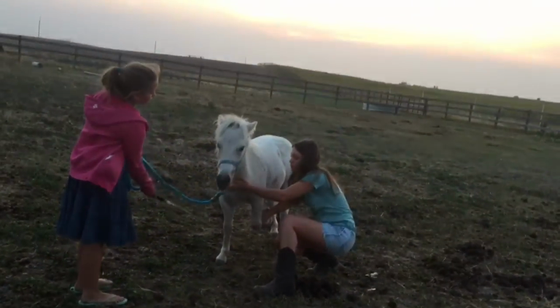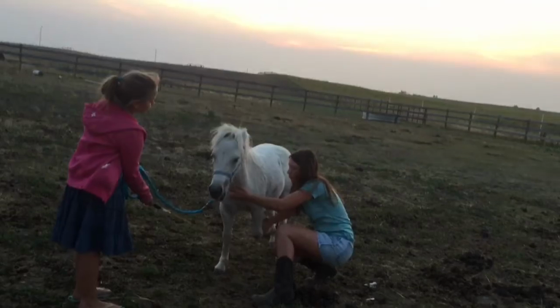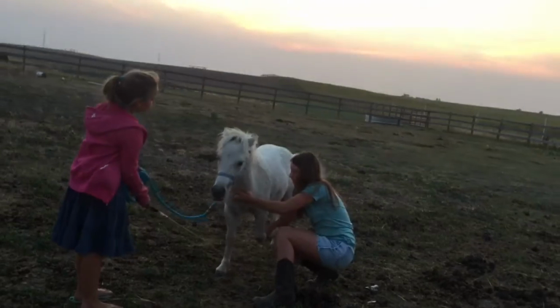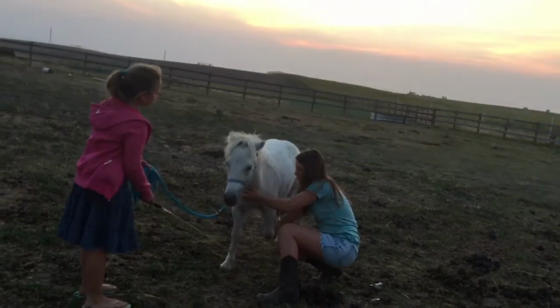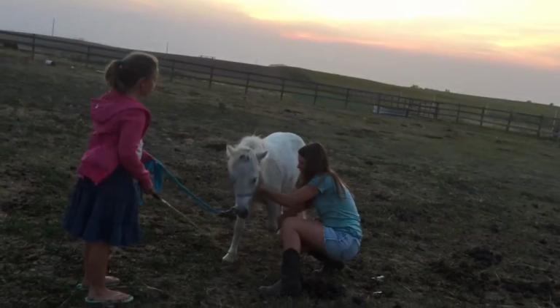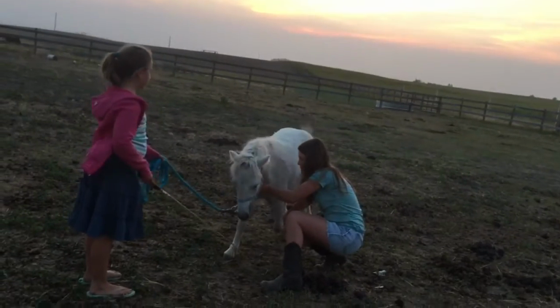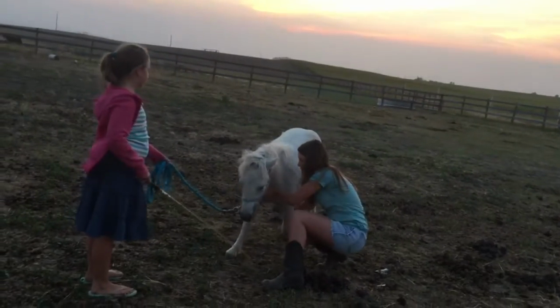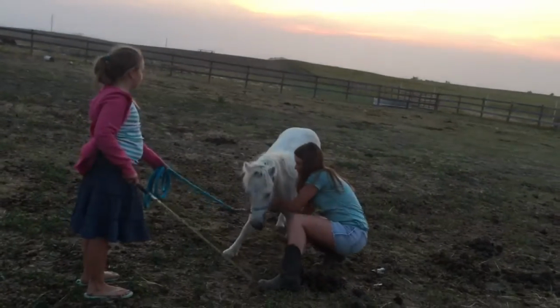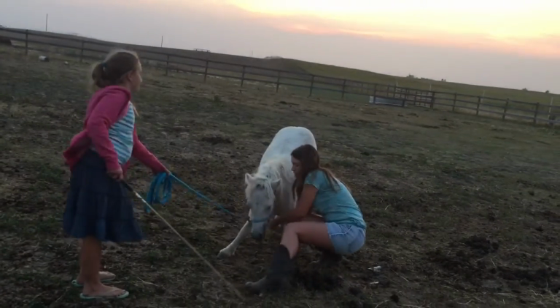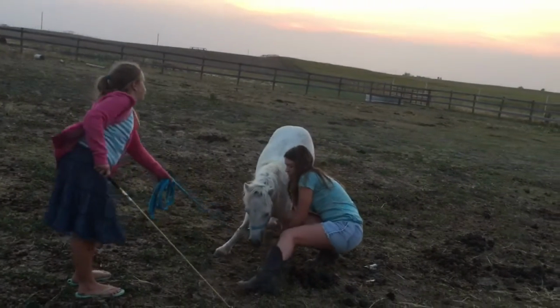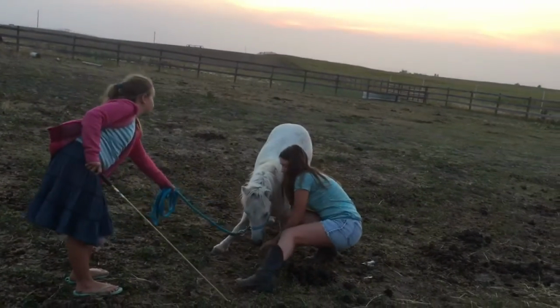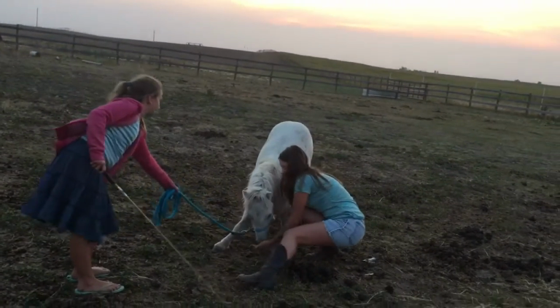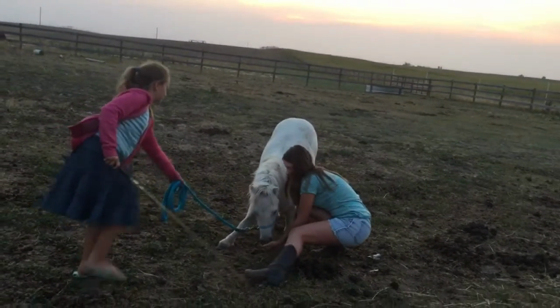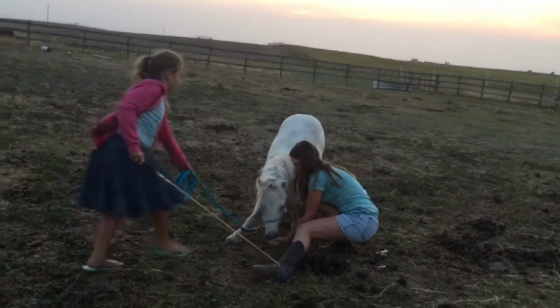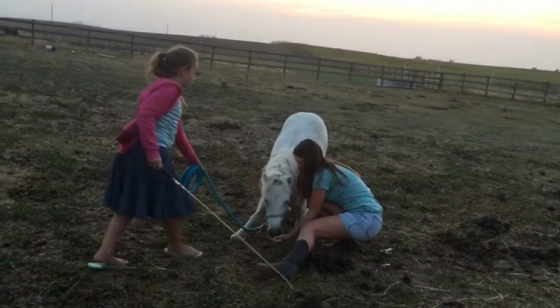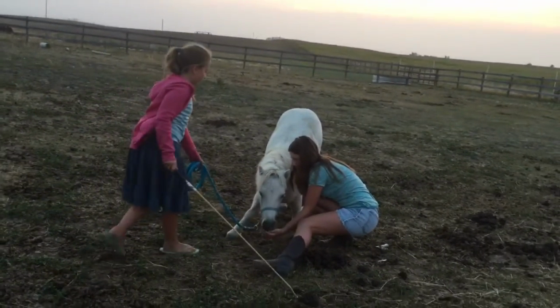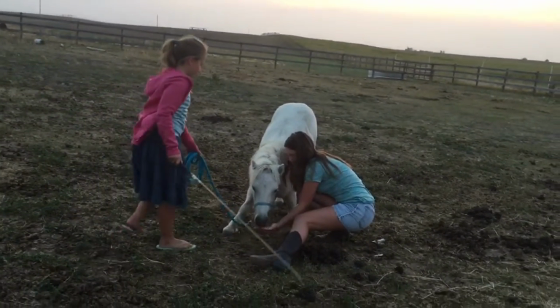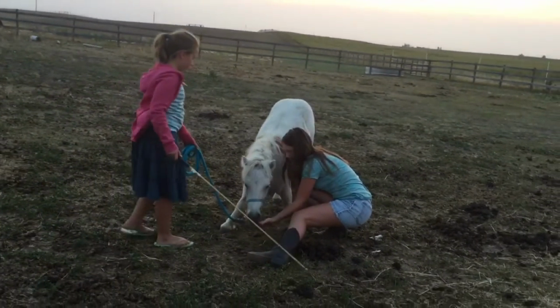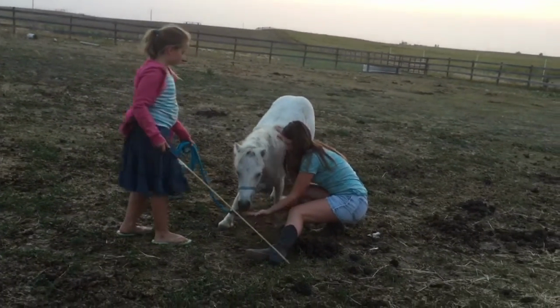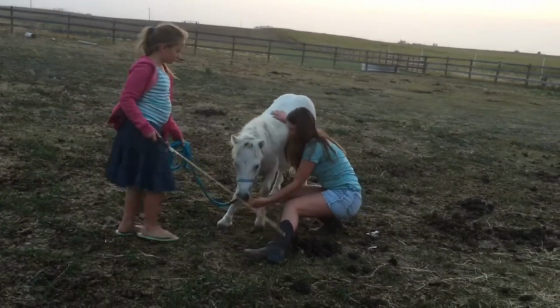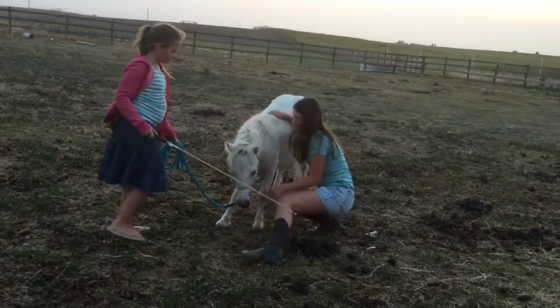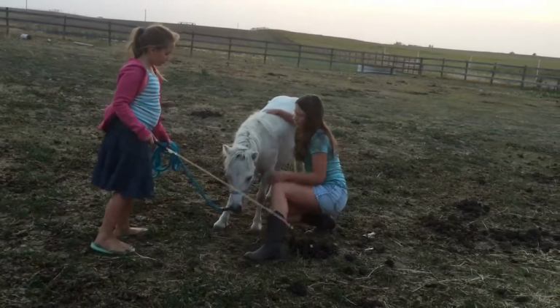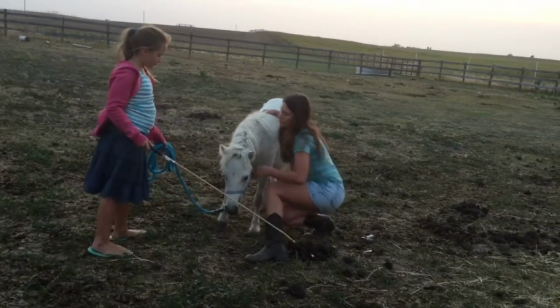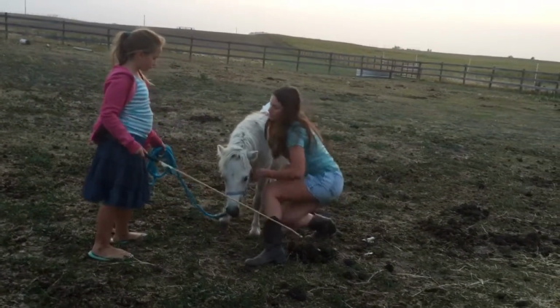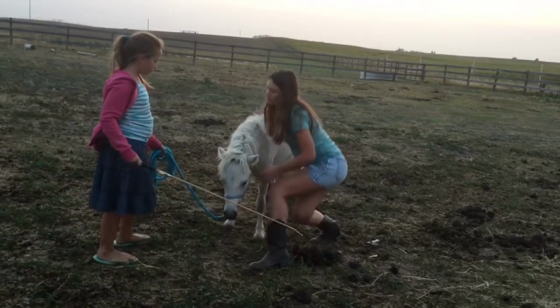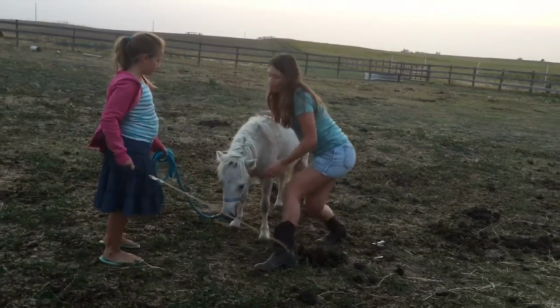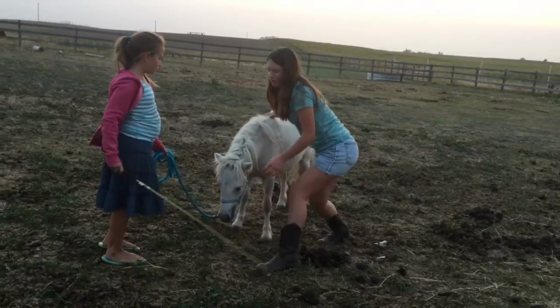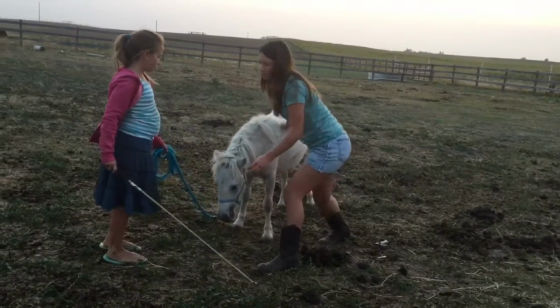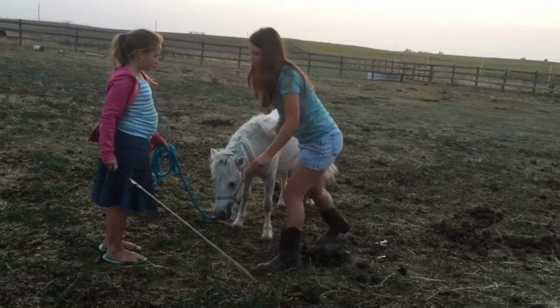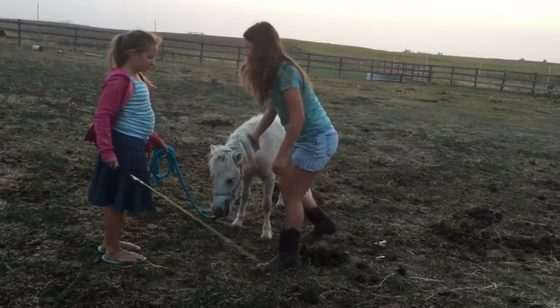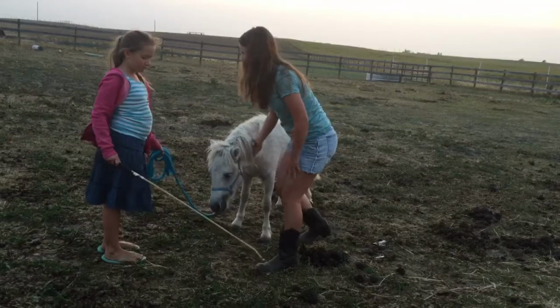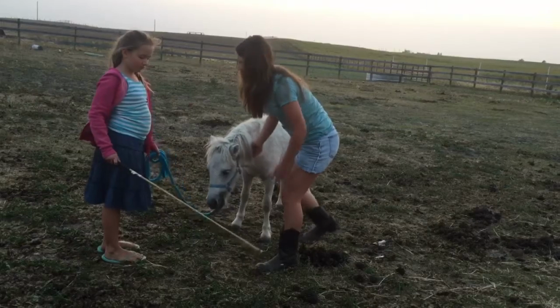As time went along you can see he went into the bow much easier and was able to understand what I was asking him.